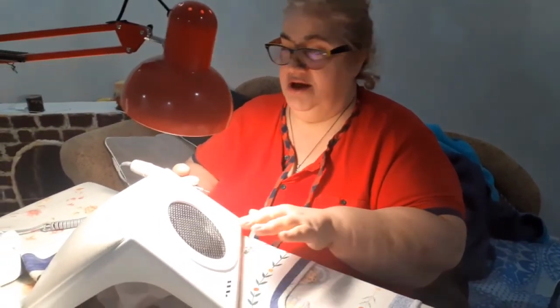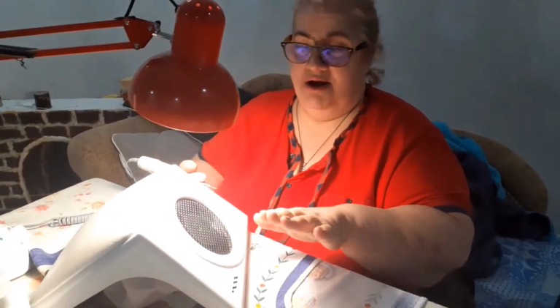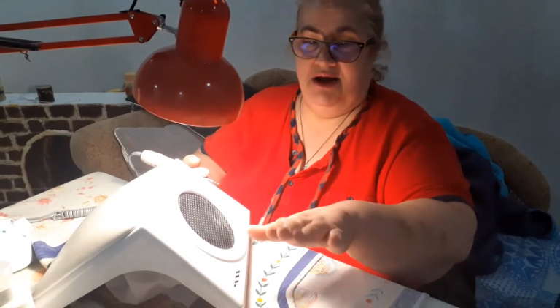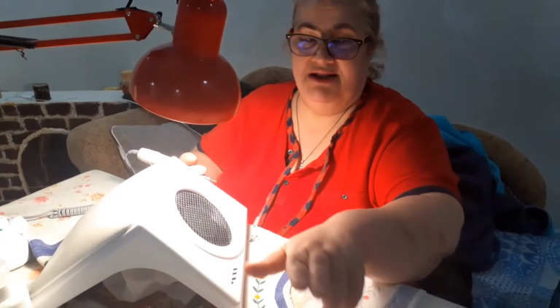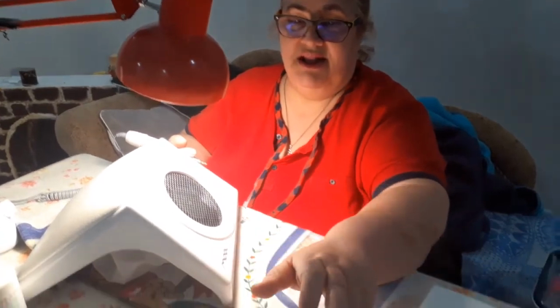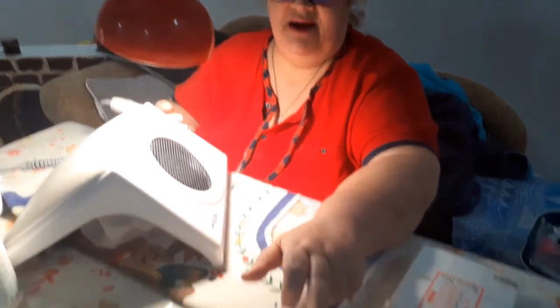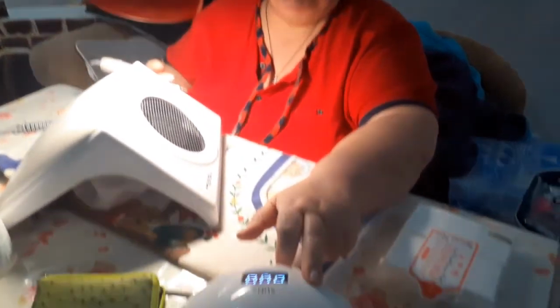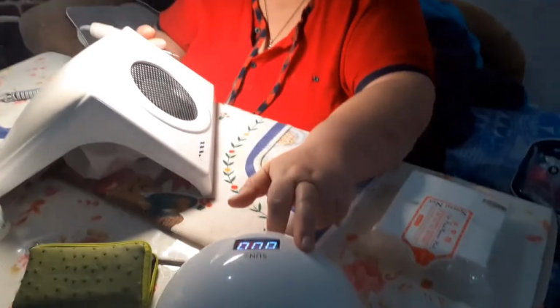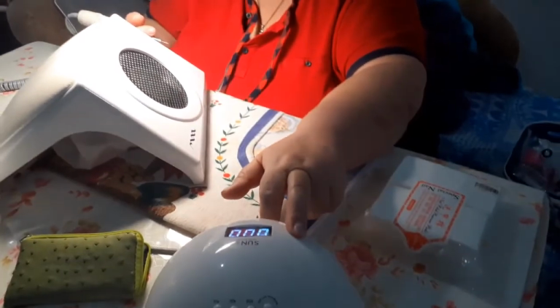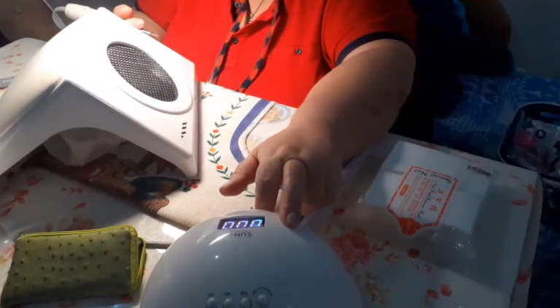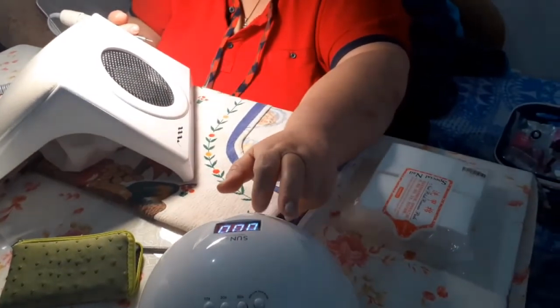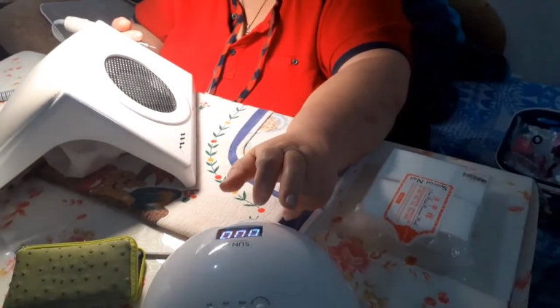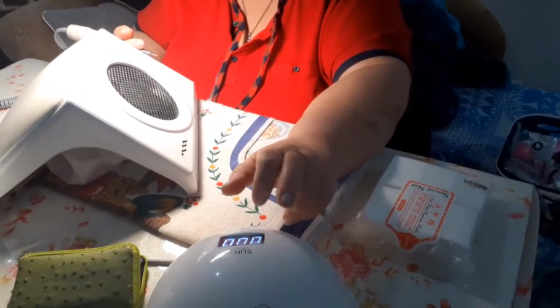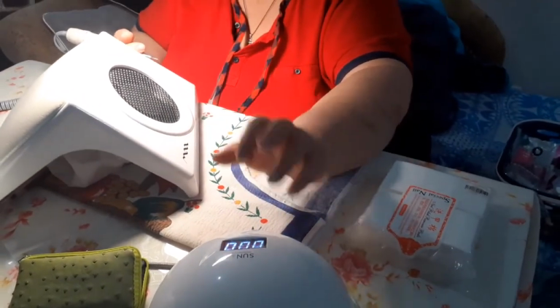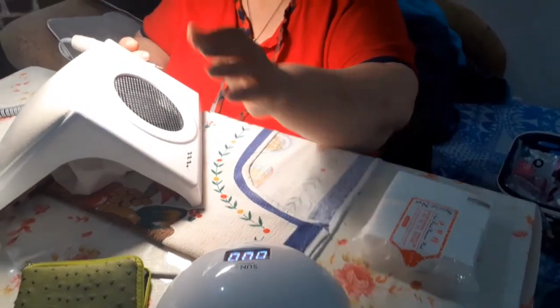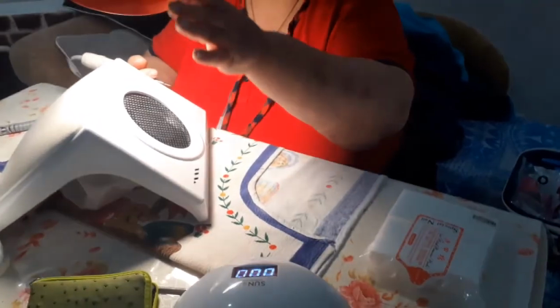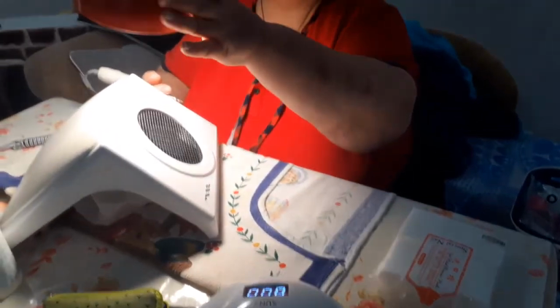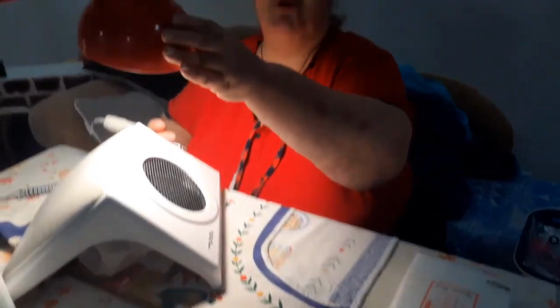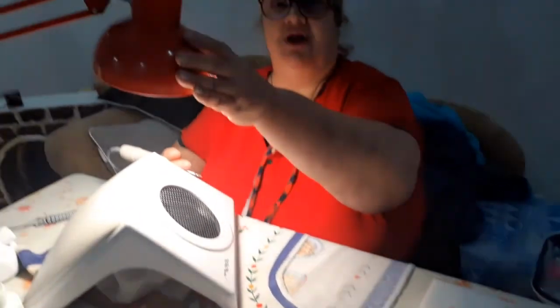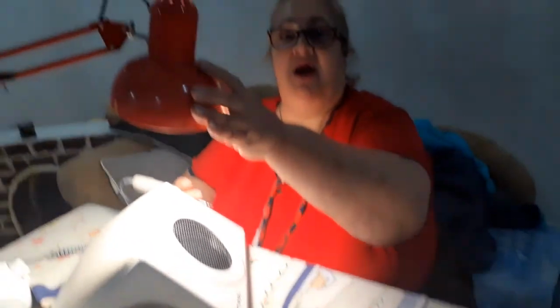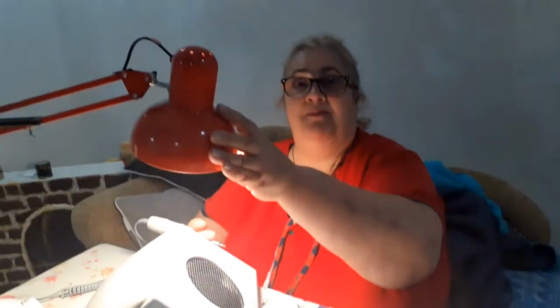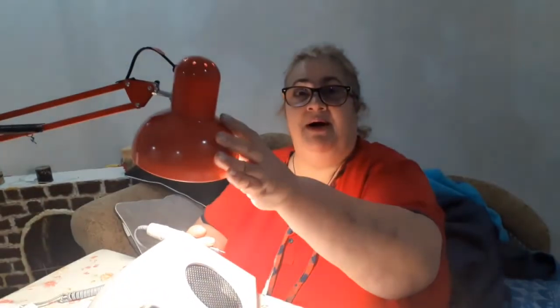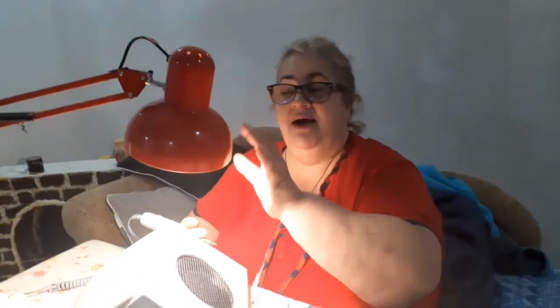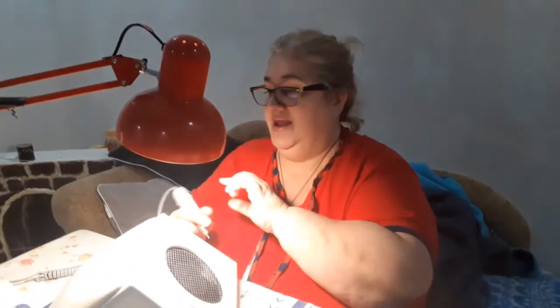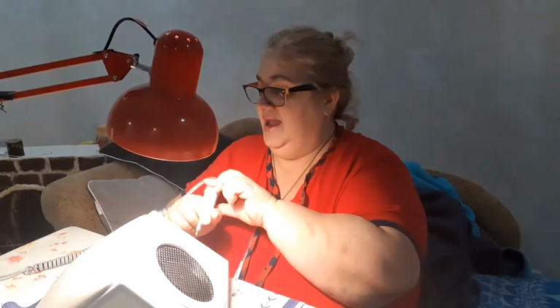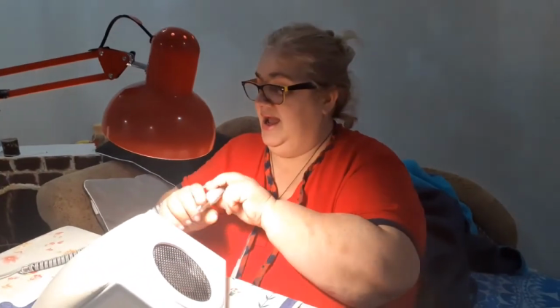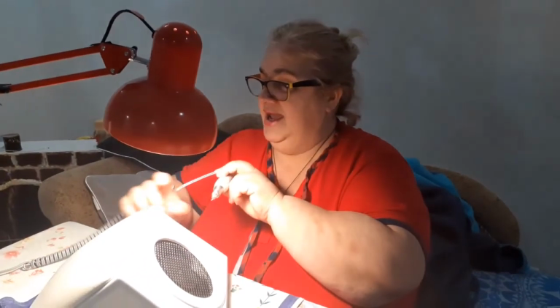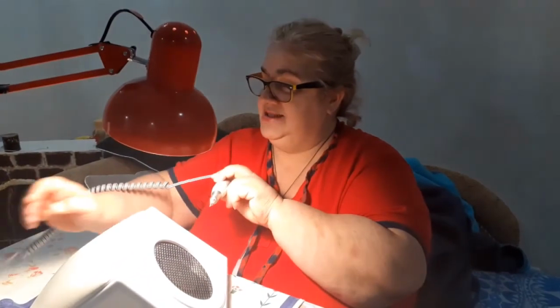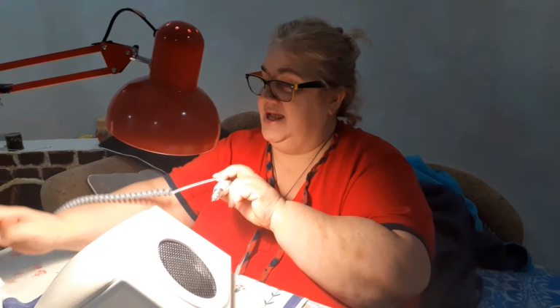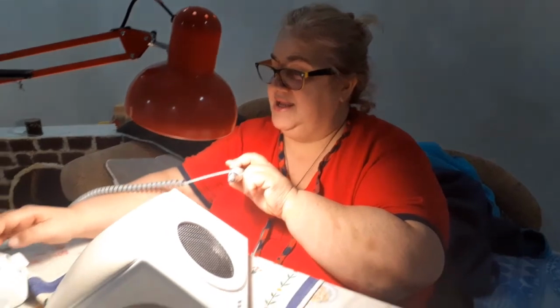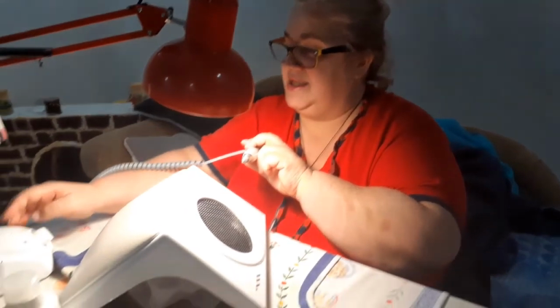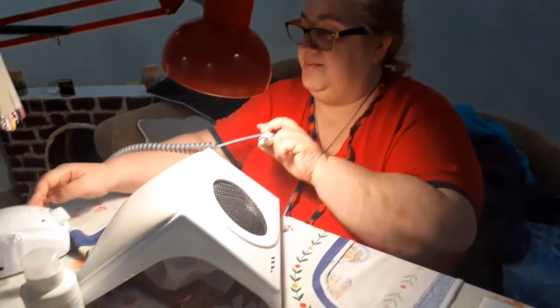This is a lamp. This is also a lamp. This is a Korean app.